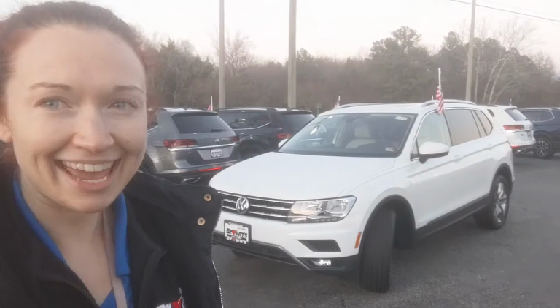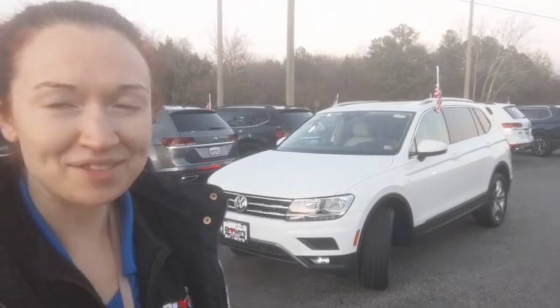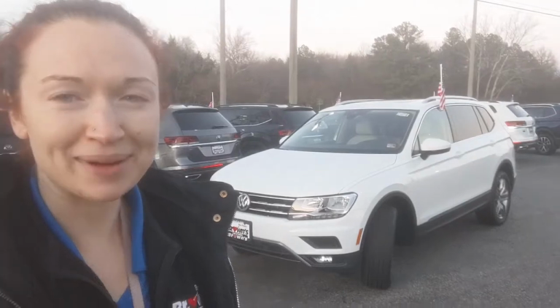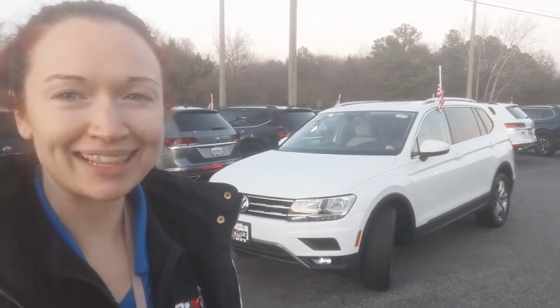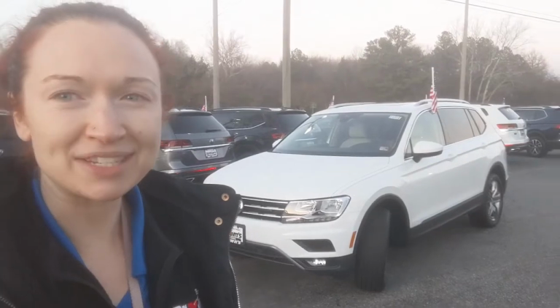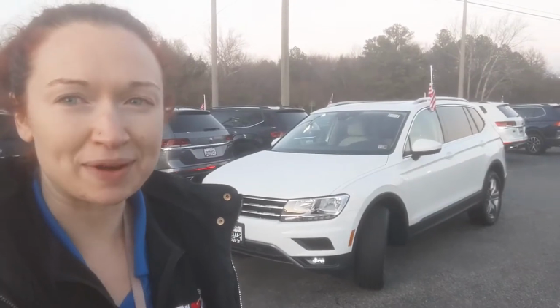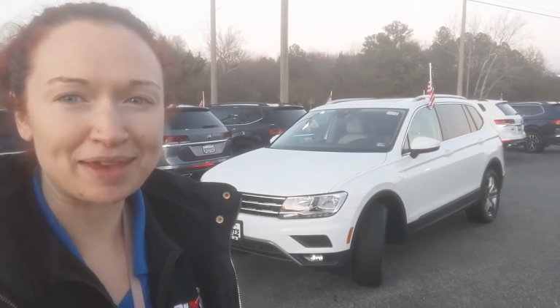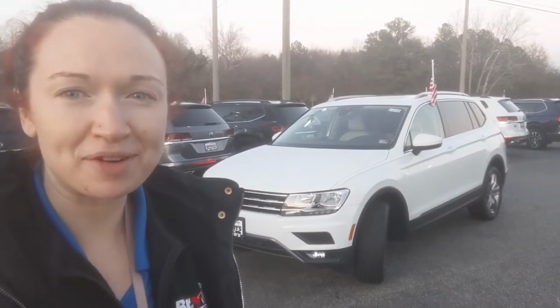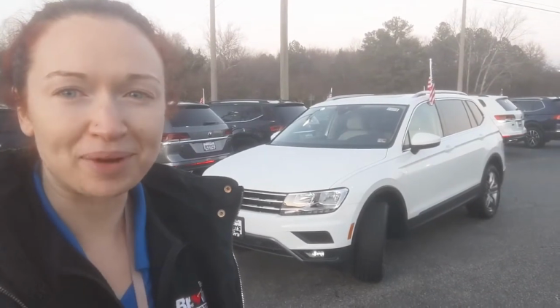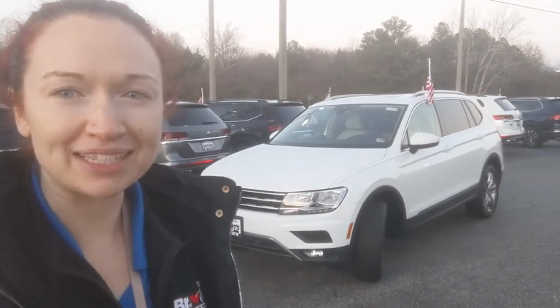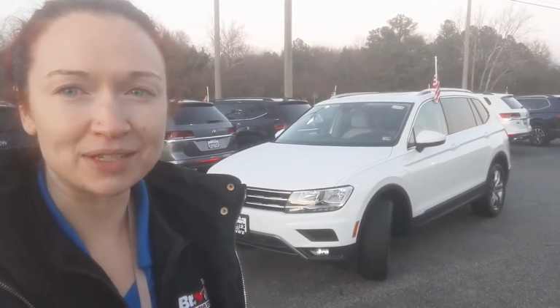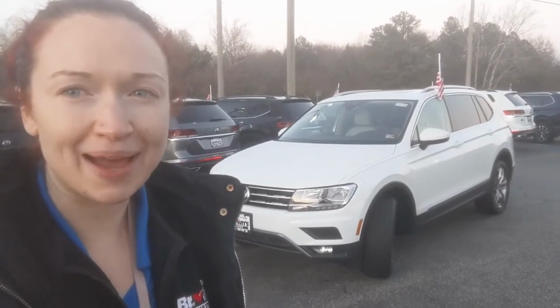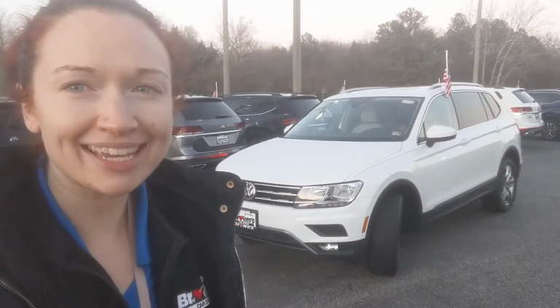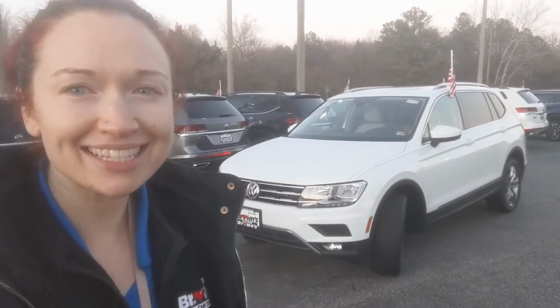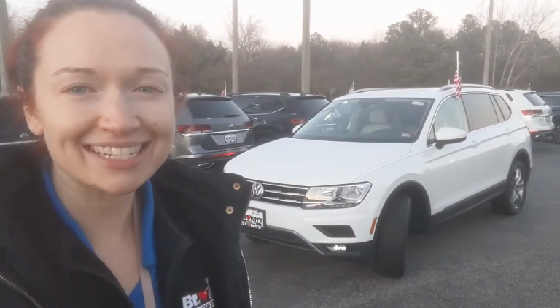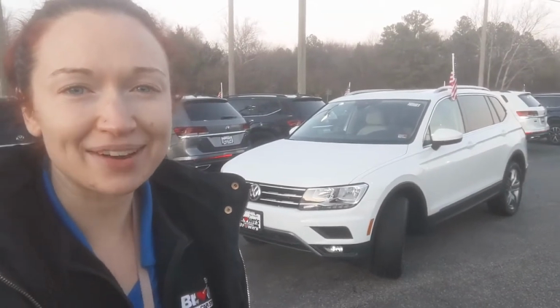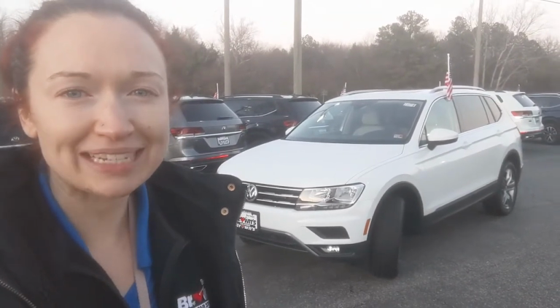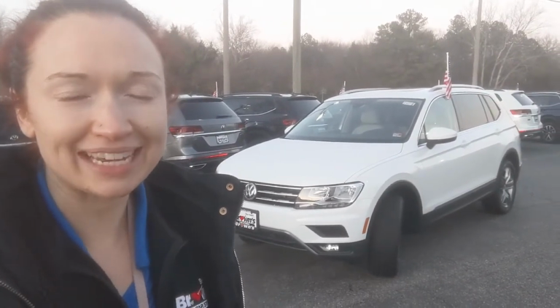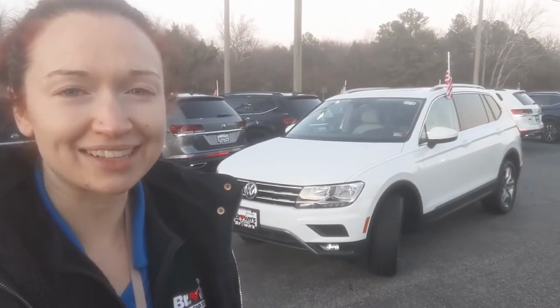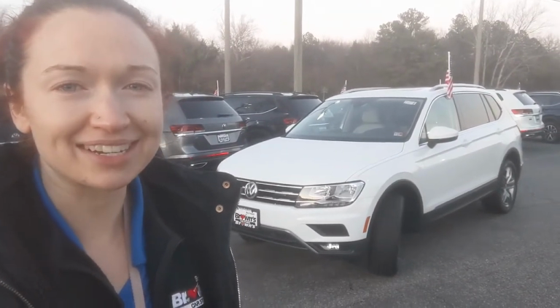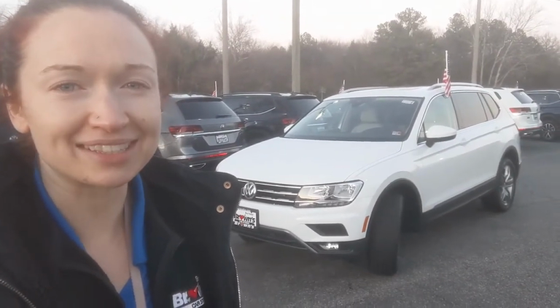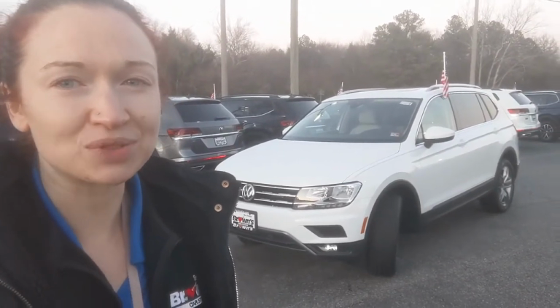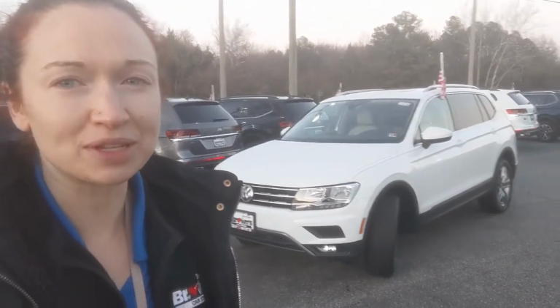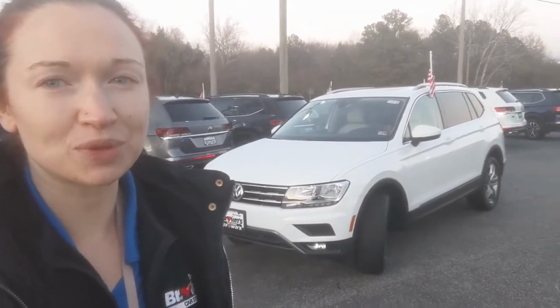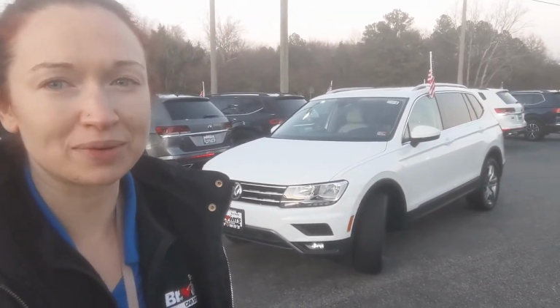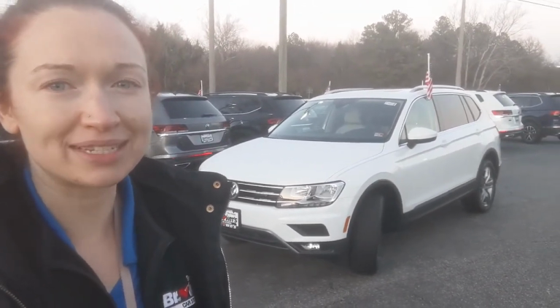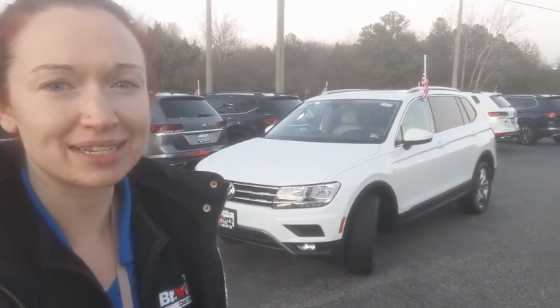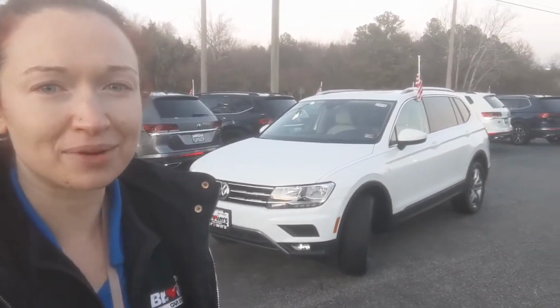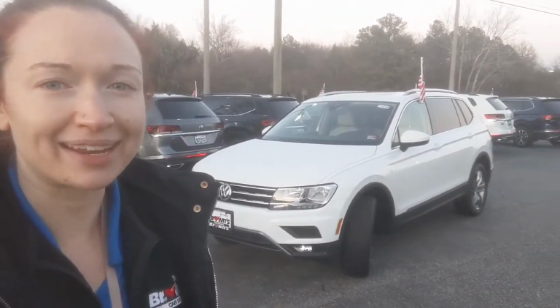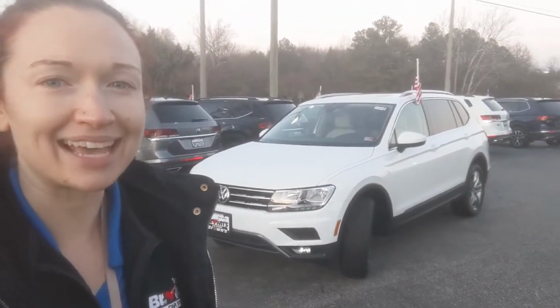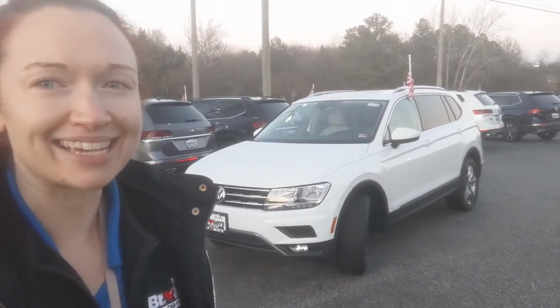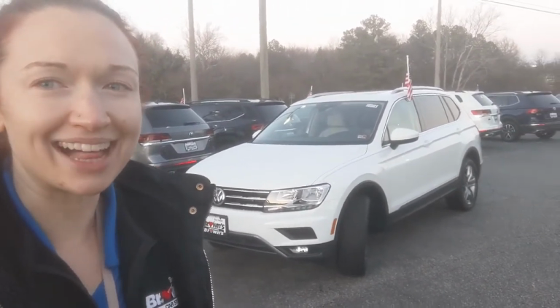Hey everyone, this is Bramie from Brownsville Zwecken. Today we're taking a look at the 2021 Tiguan SEL.